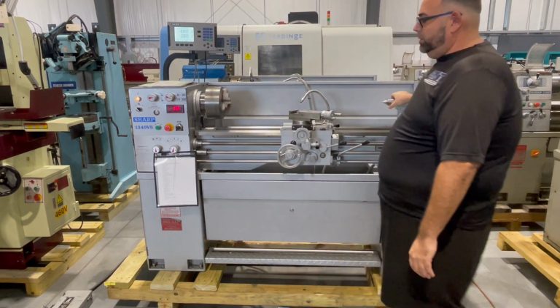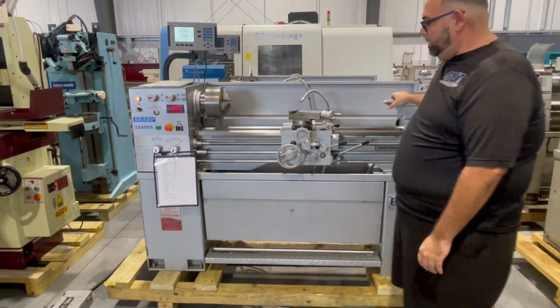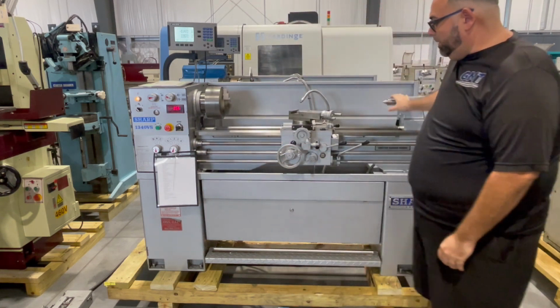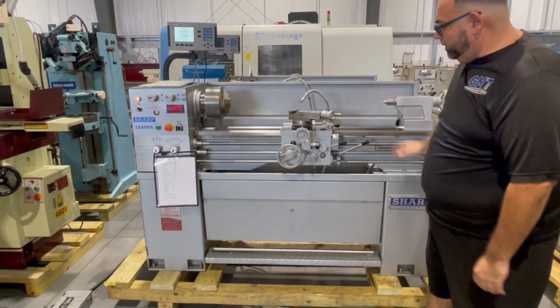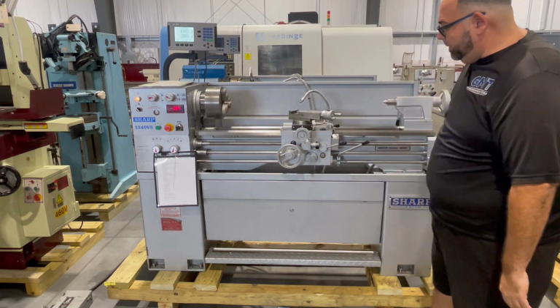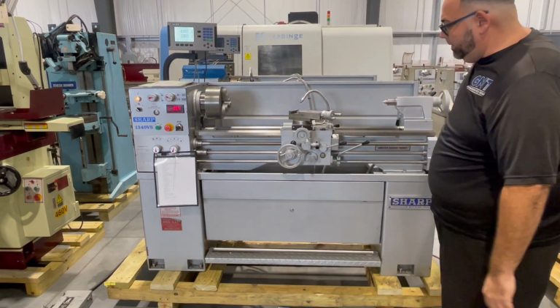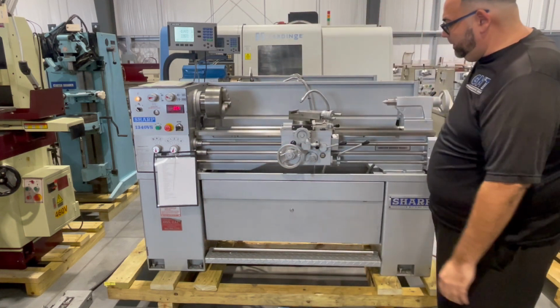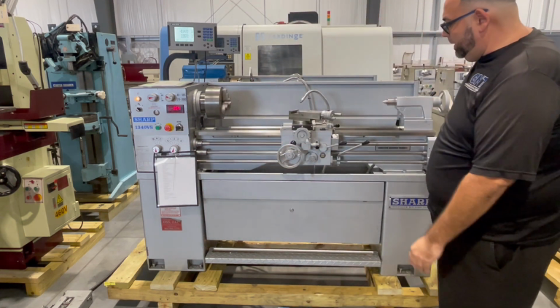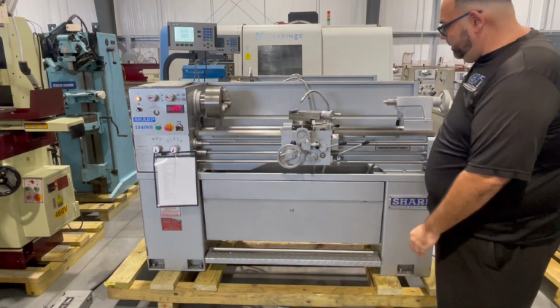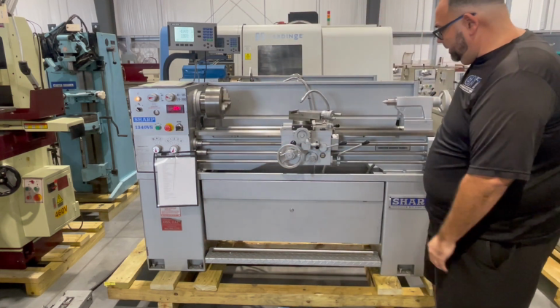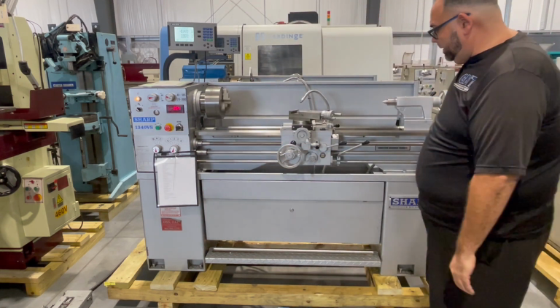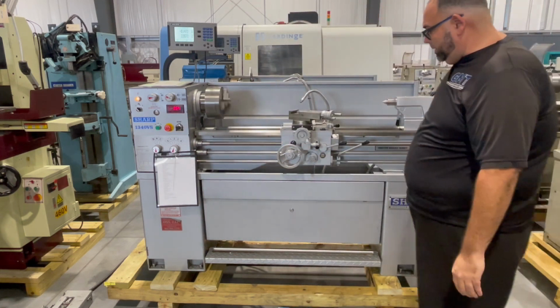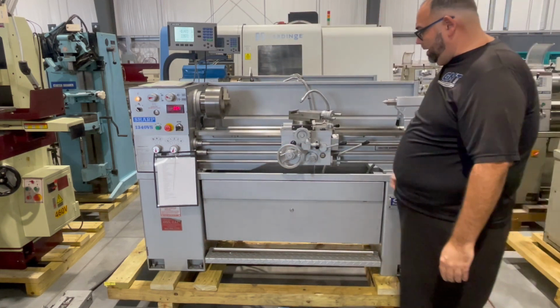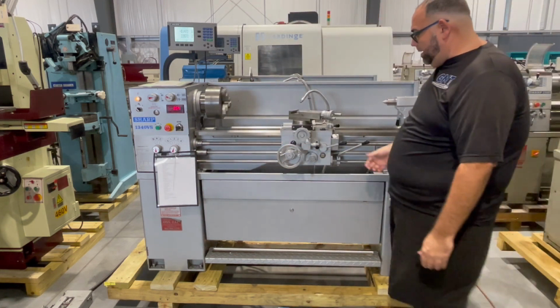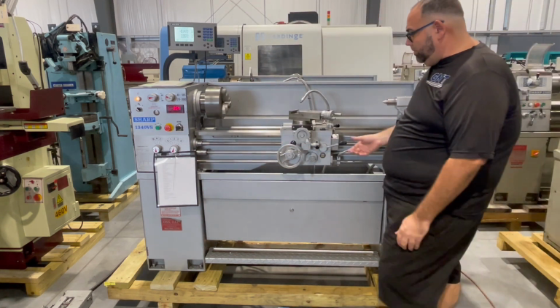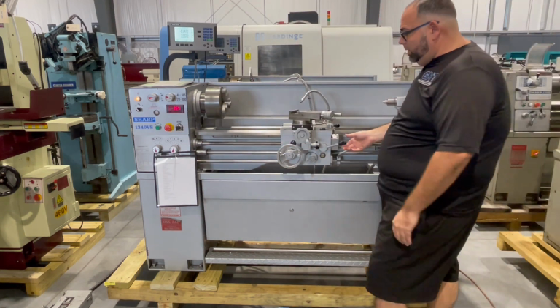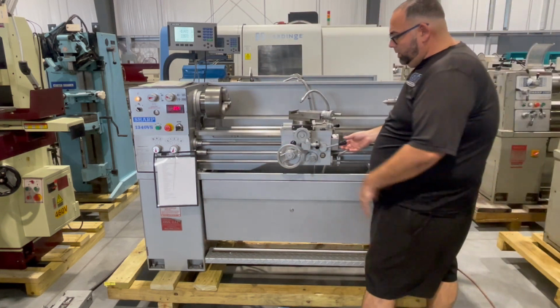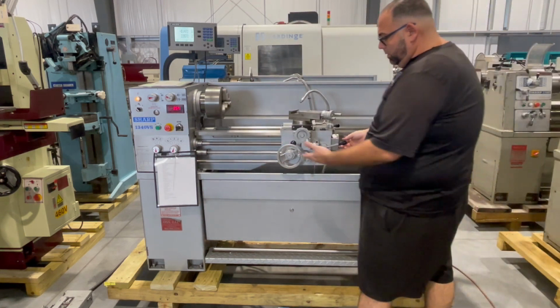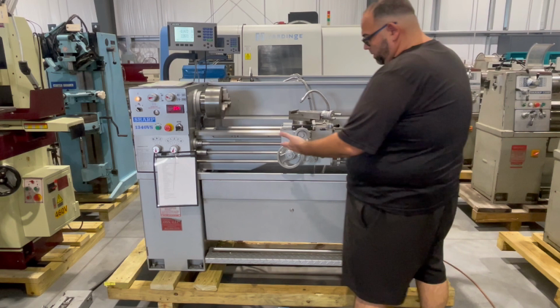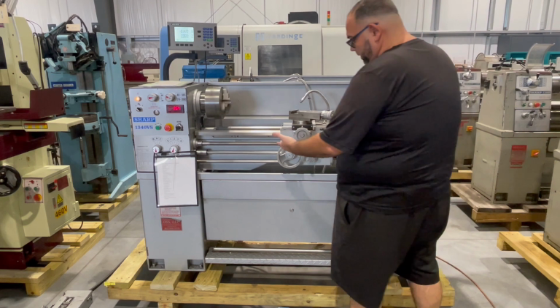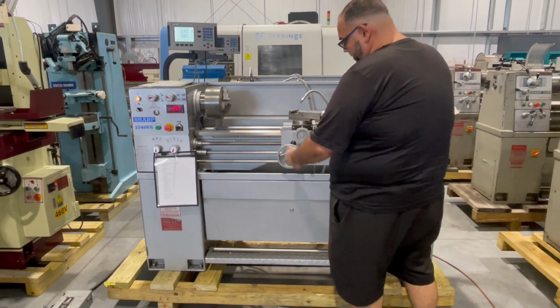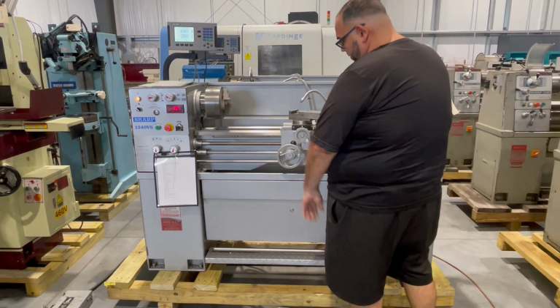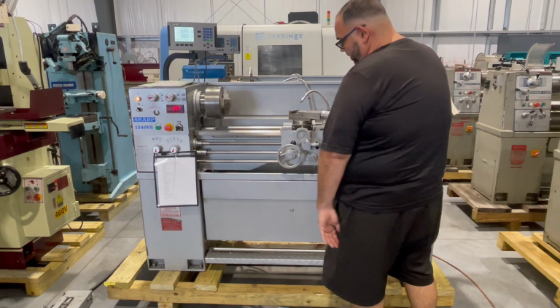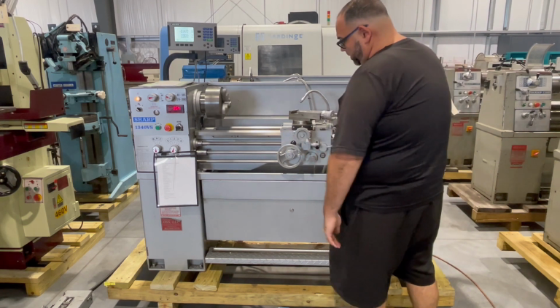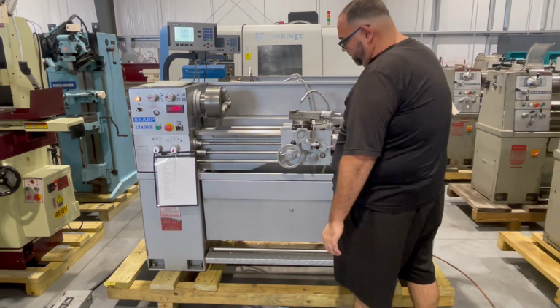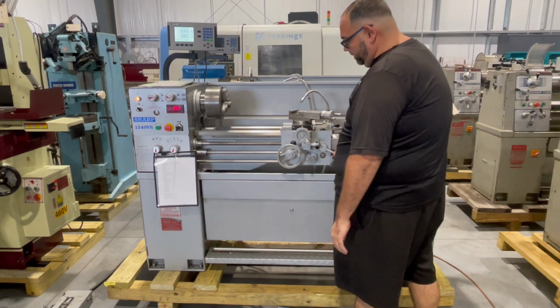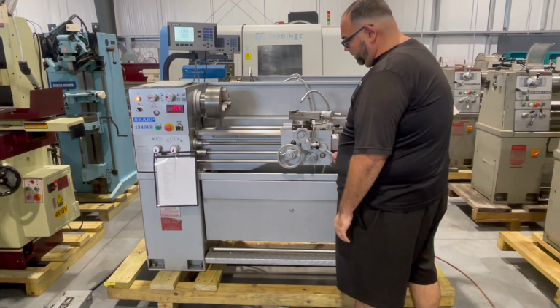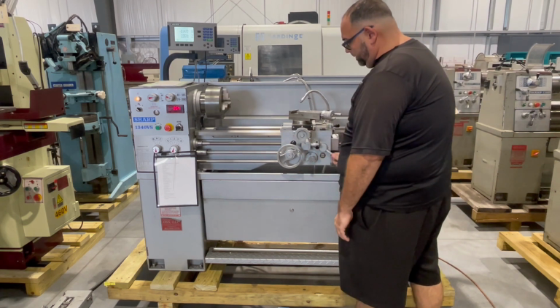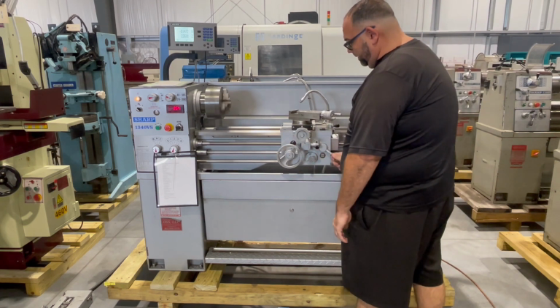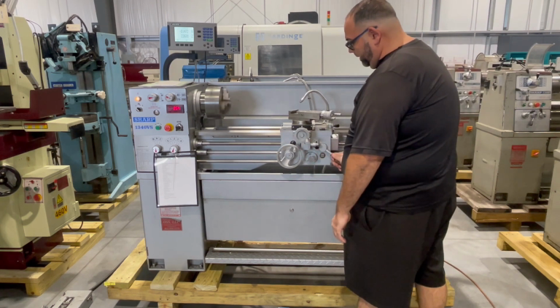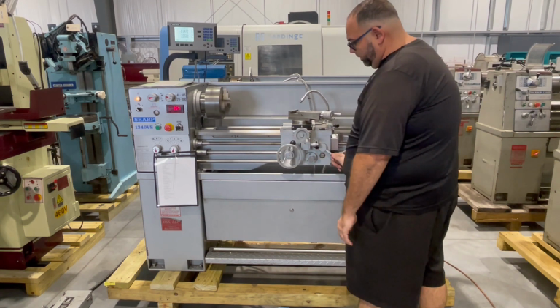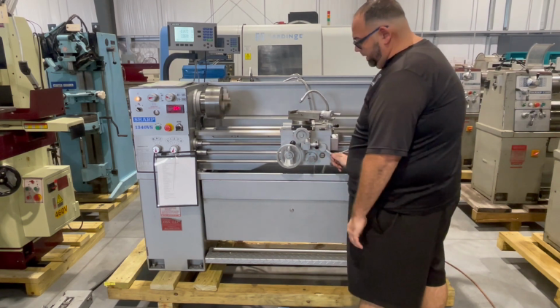We're on 350 RPM. What we'll do is we'll show it's ready.